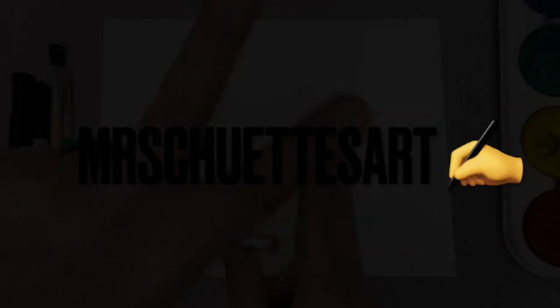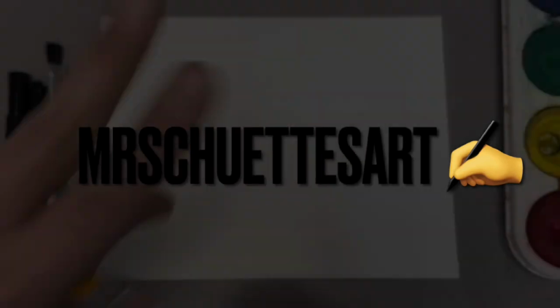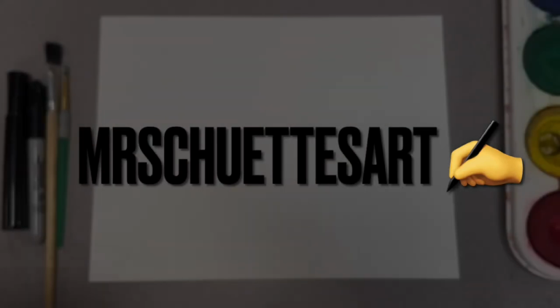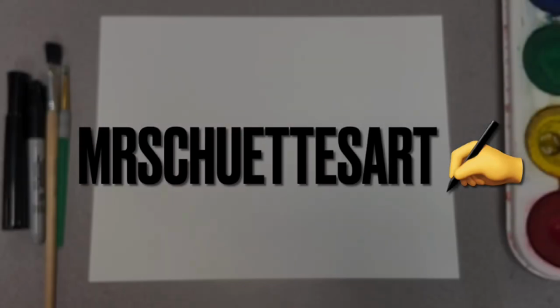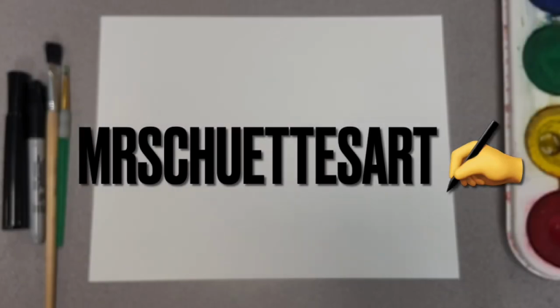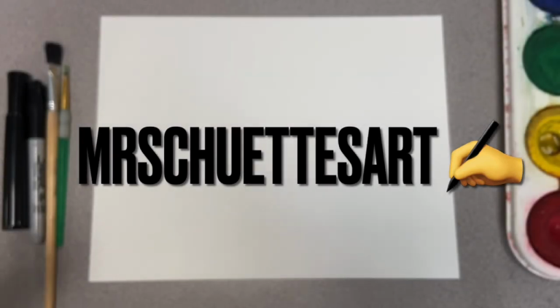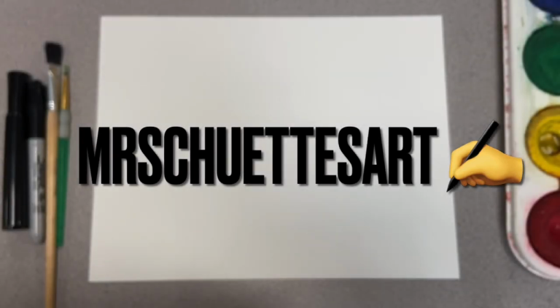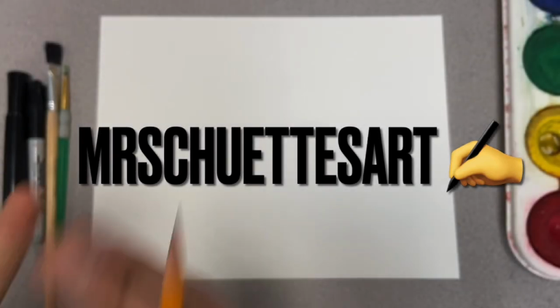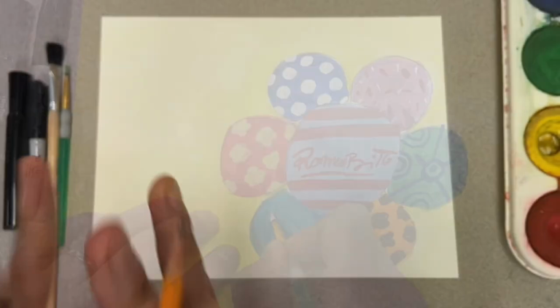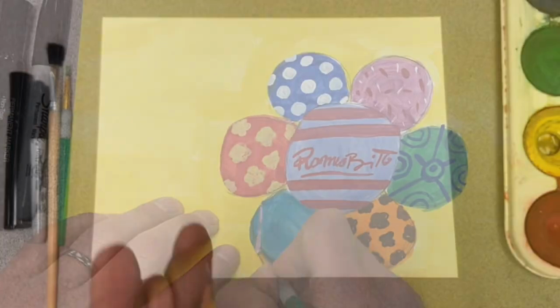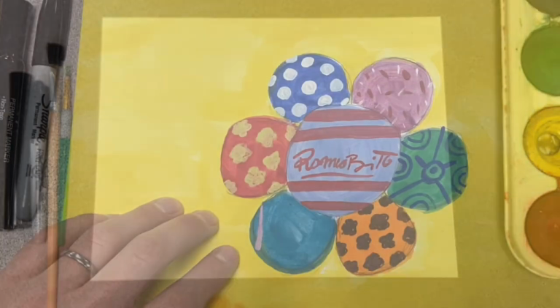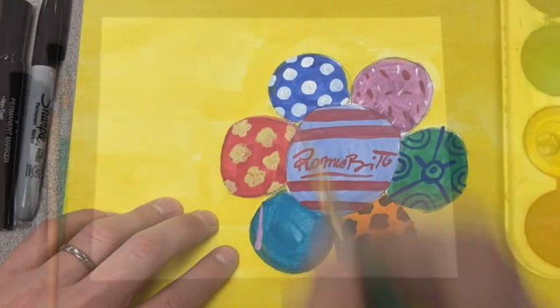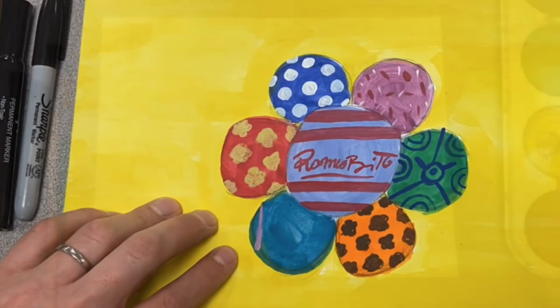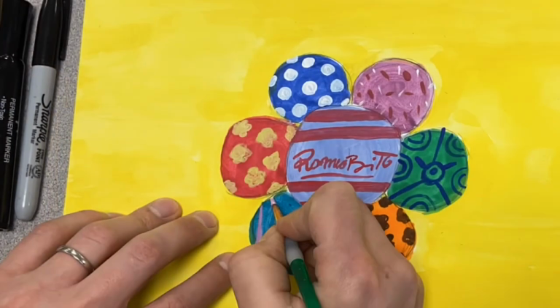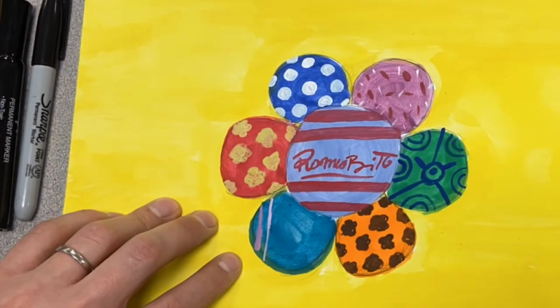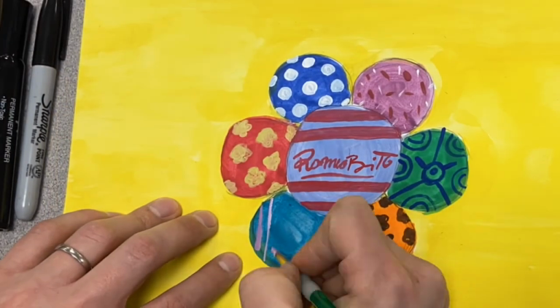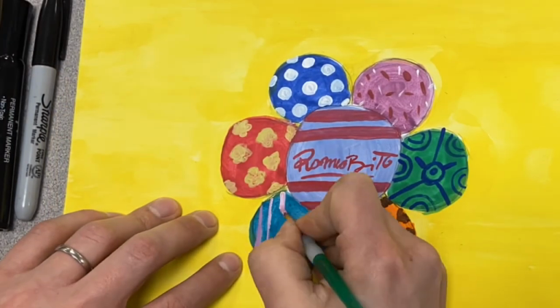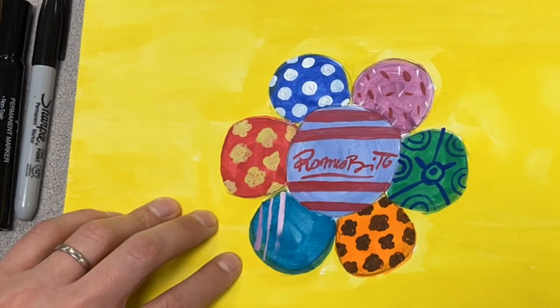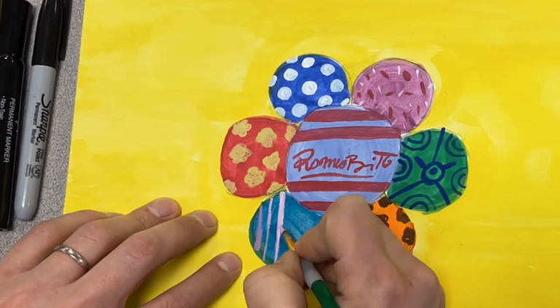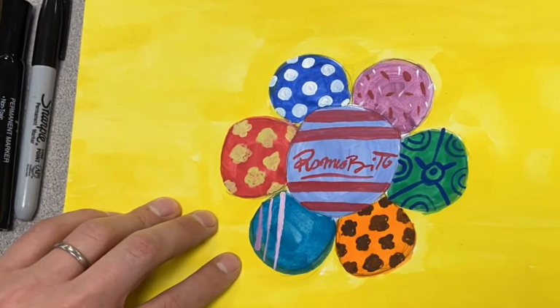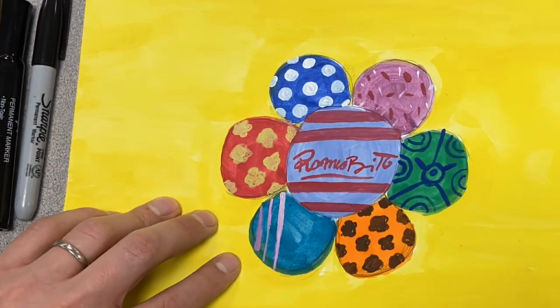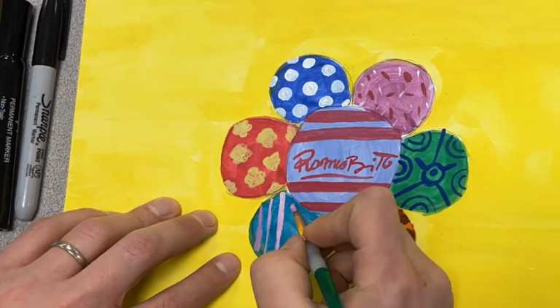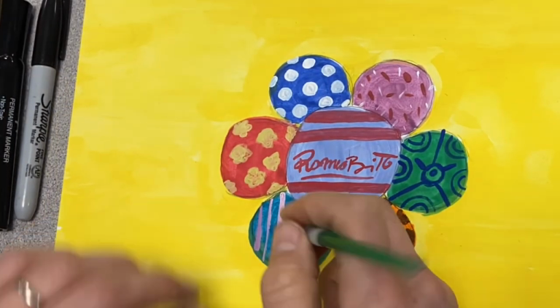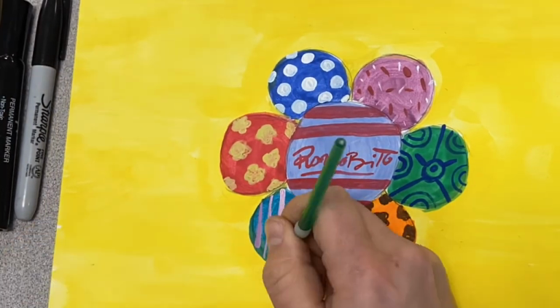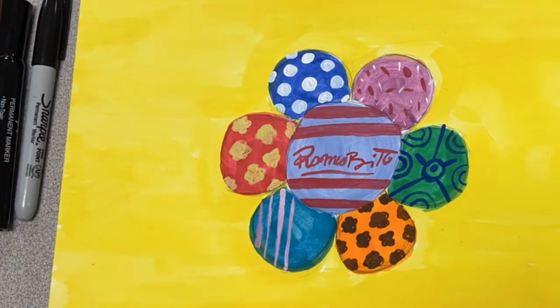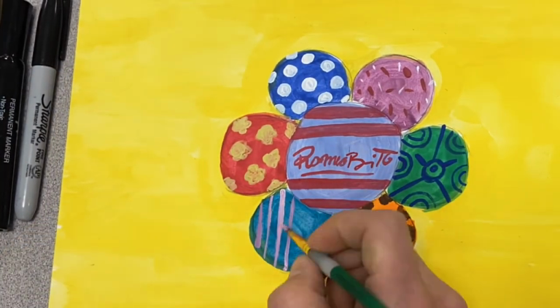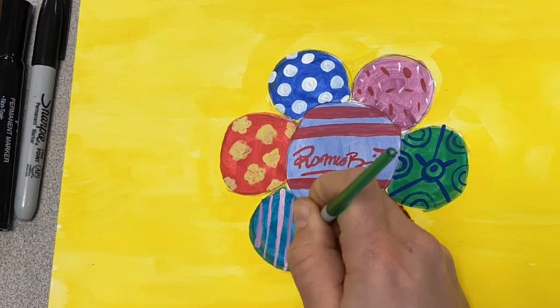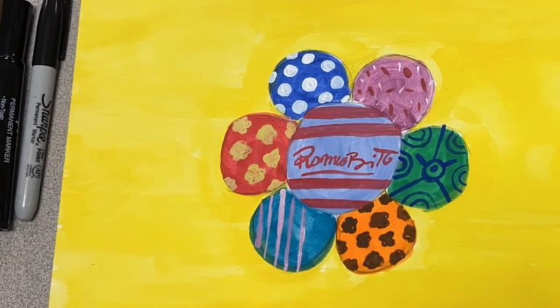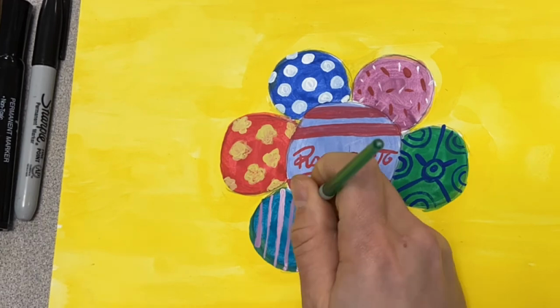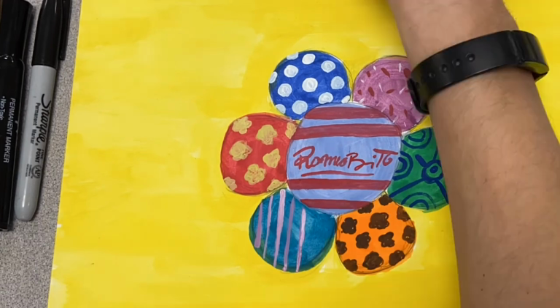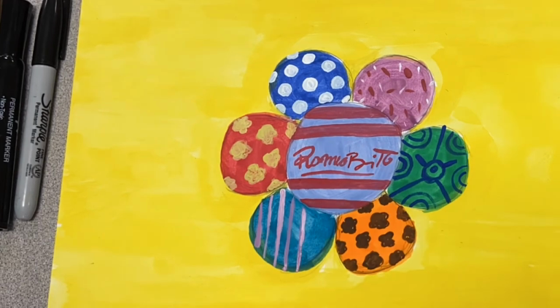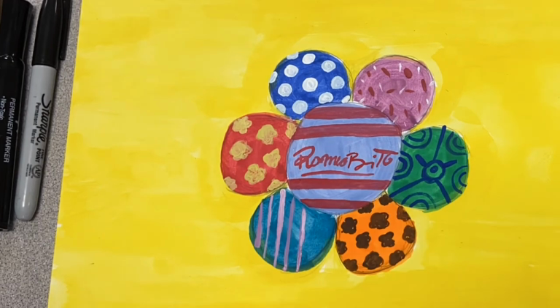Hey guys, welcome in today. We got a fun famous artist piece — a Romero Britto flower-inspired piece.